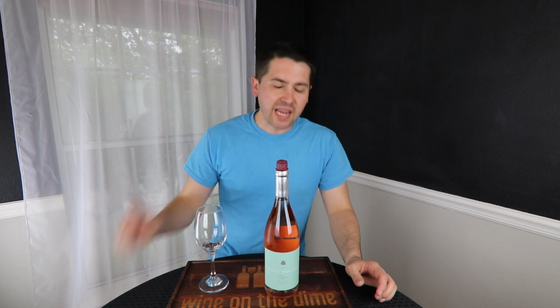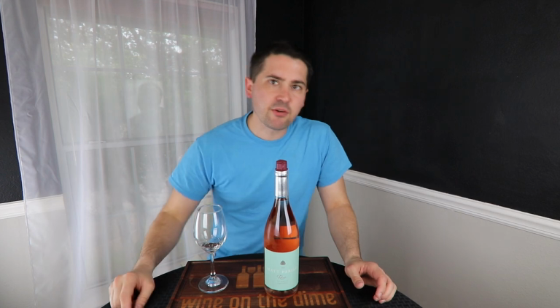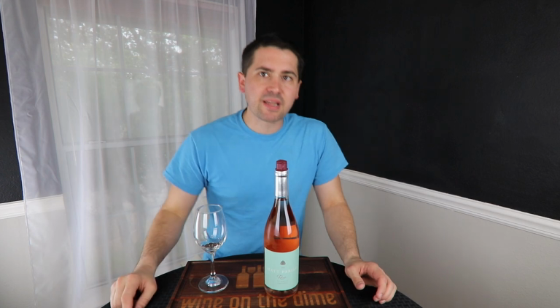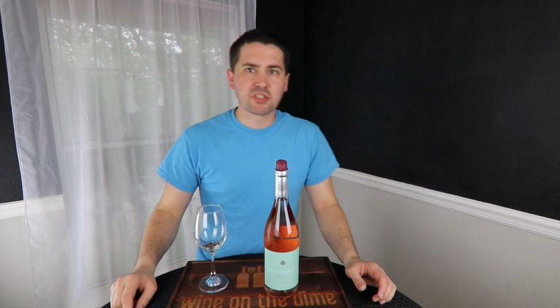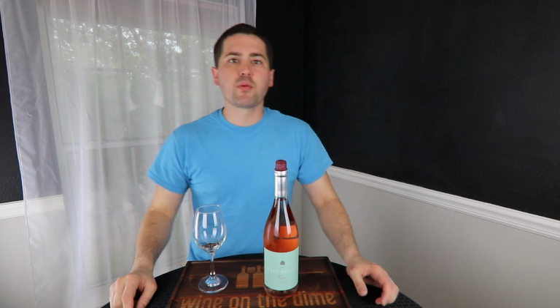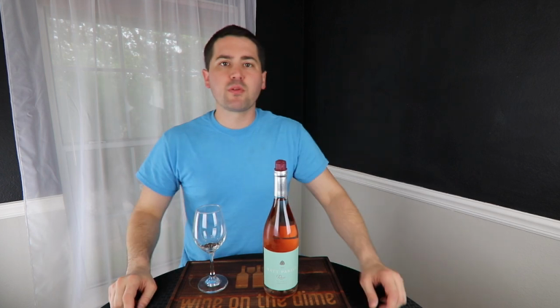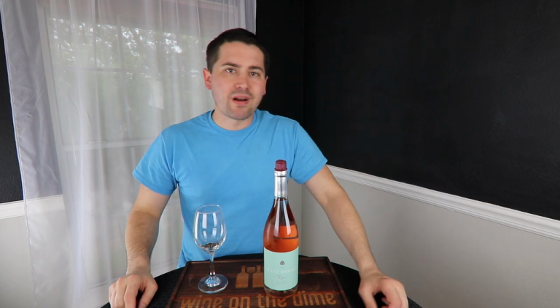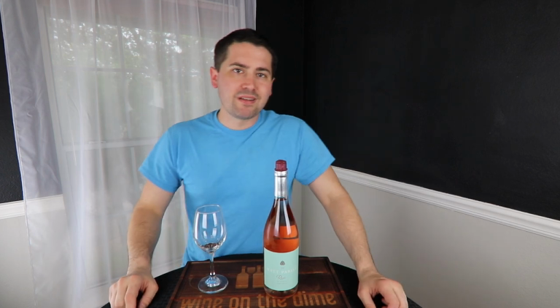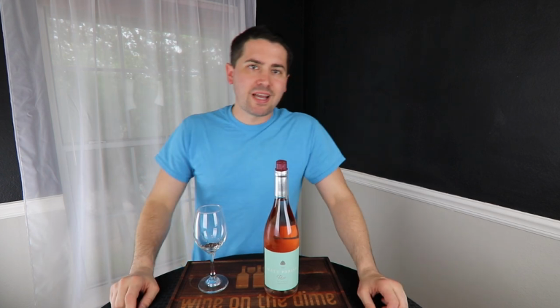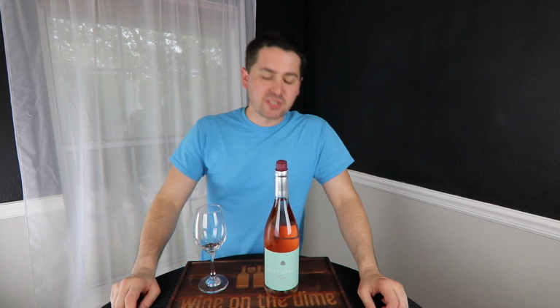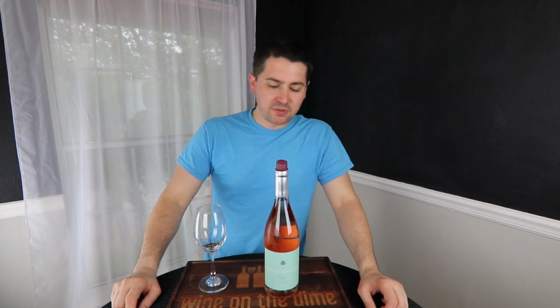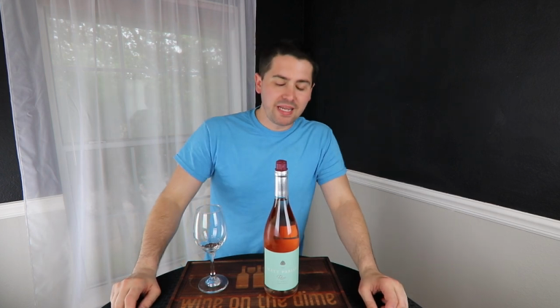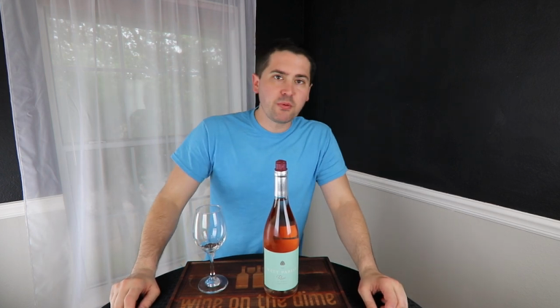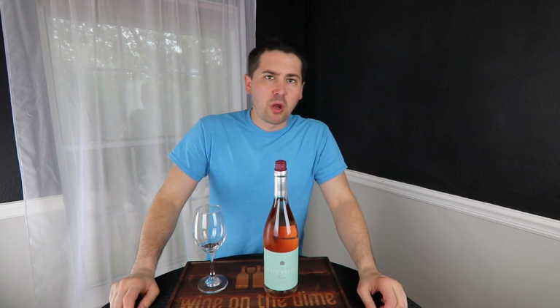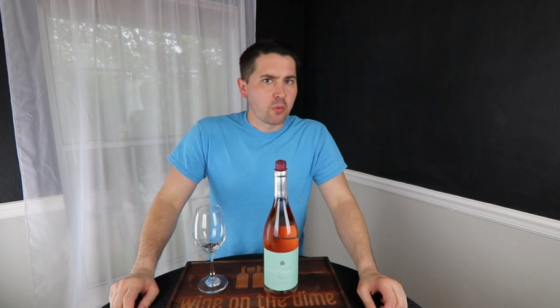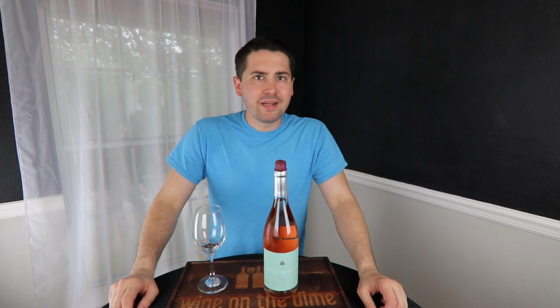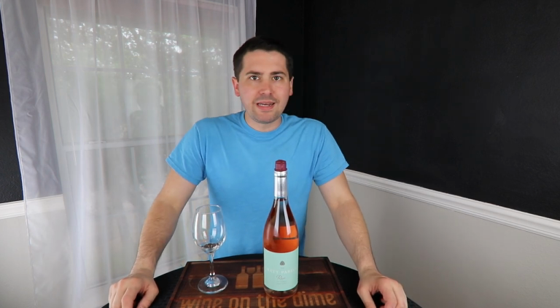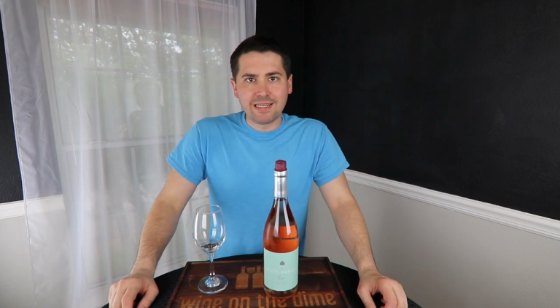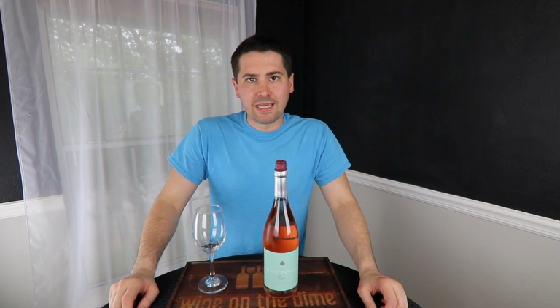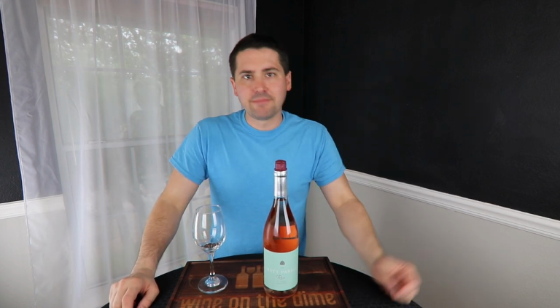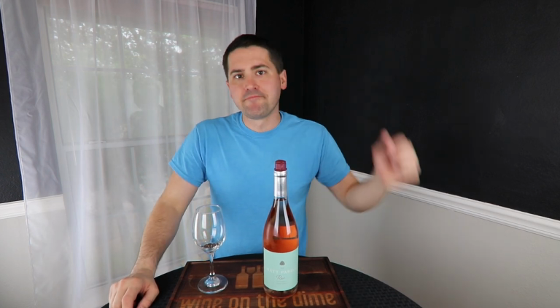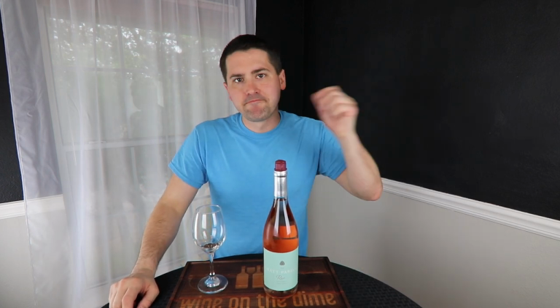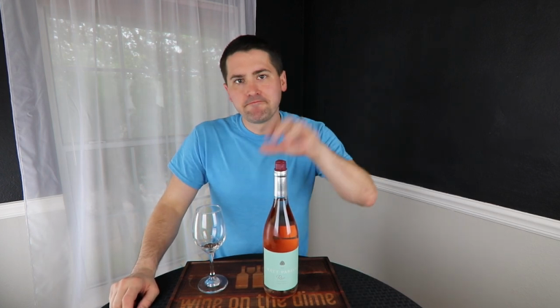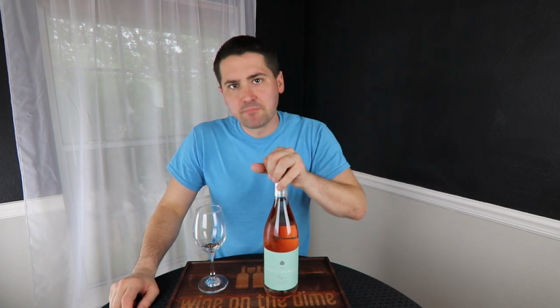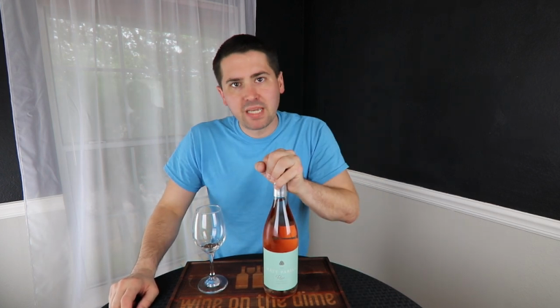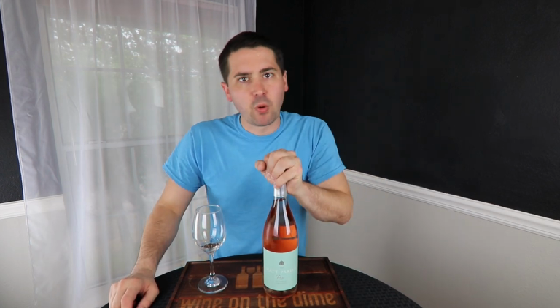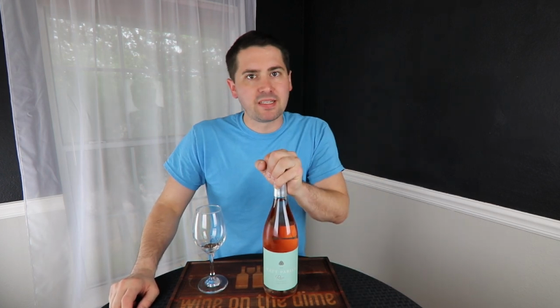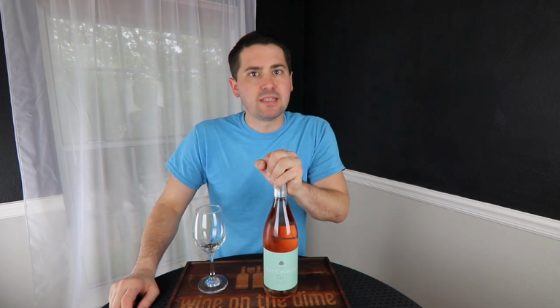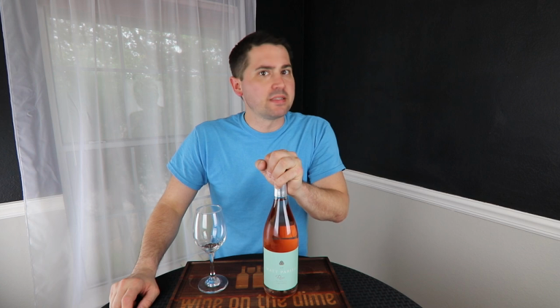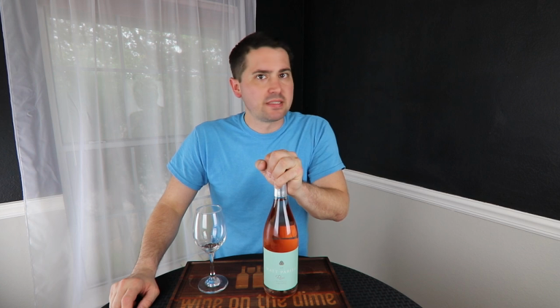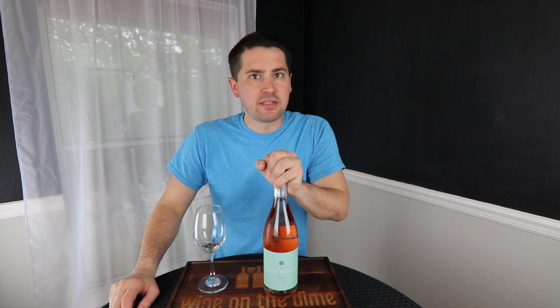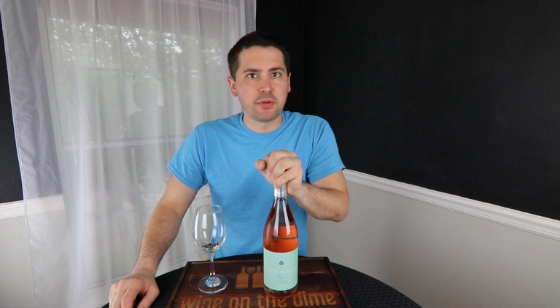Hey everybody, this is Stuart with Wine on the Dime. So today we're going to get naked again — Naked Wines, that is. Stay tuned.